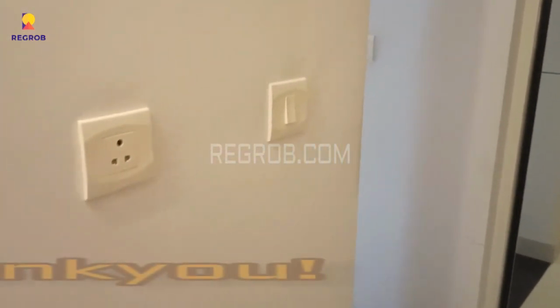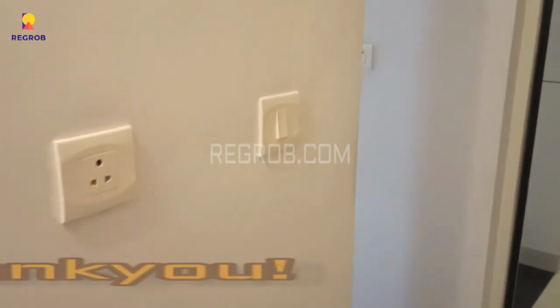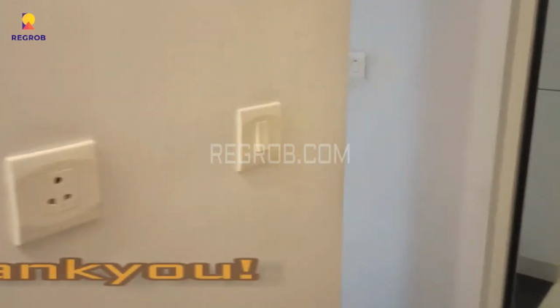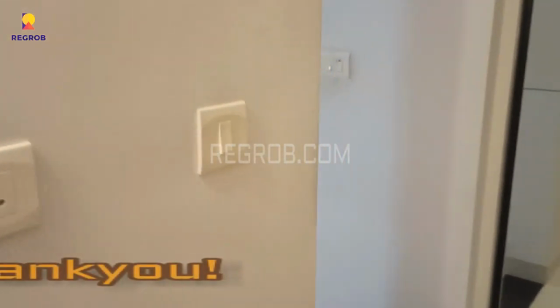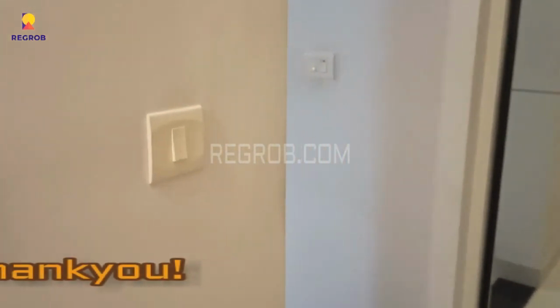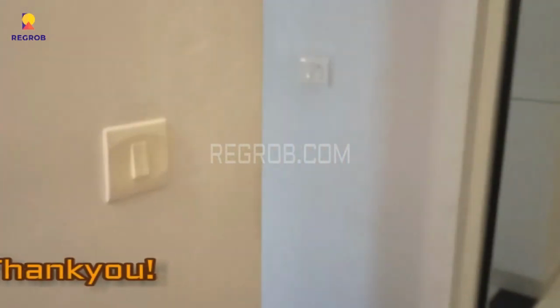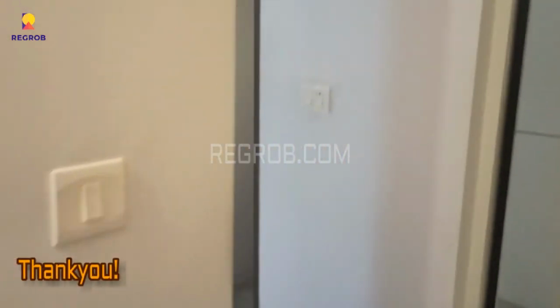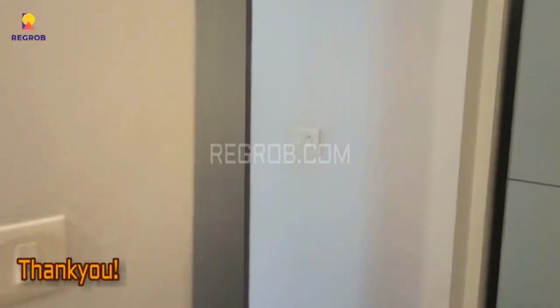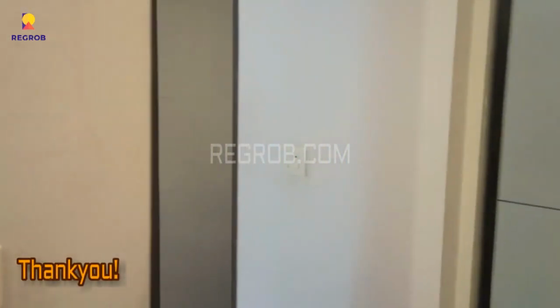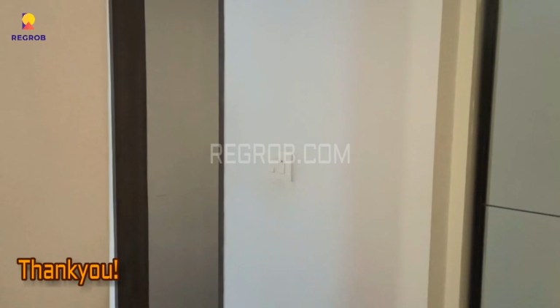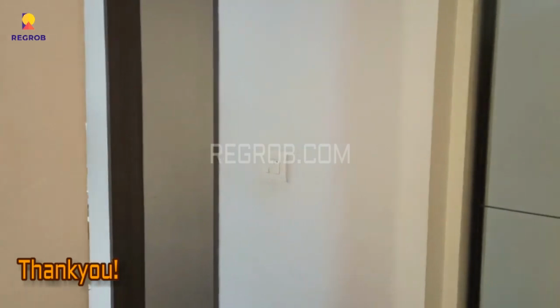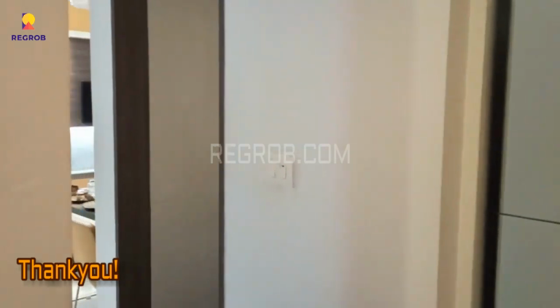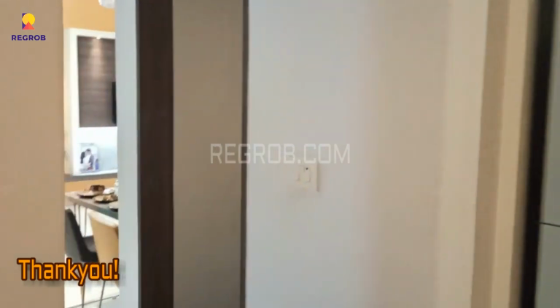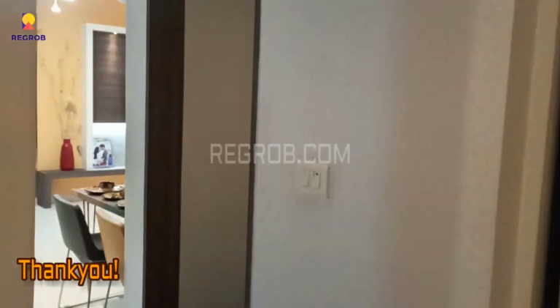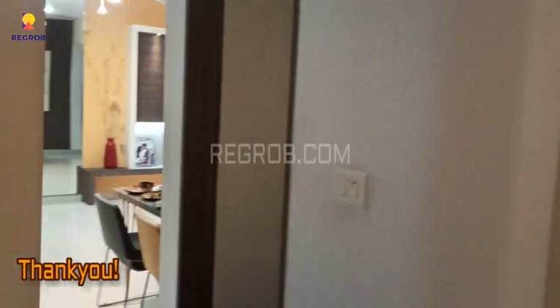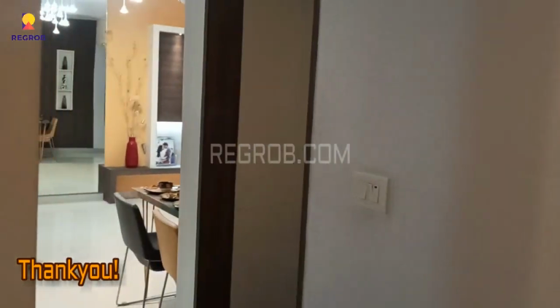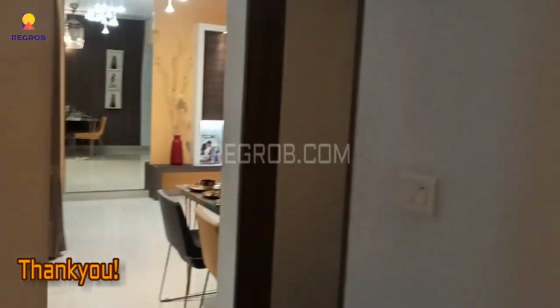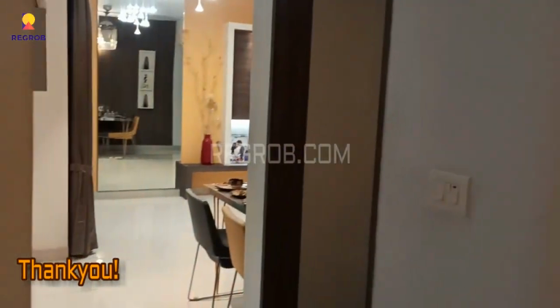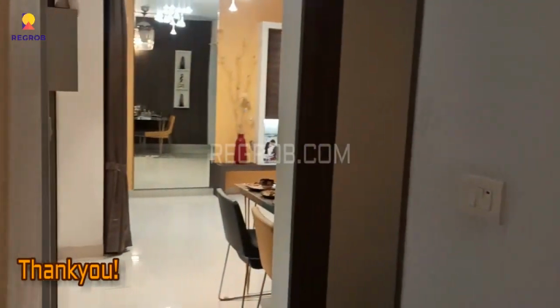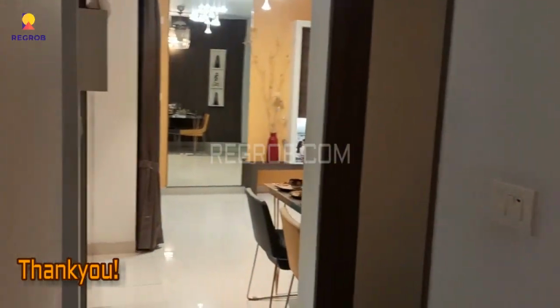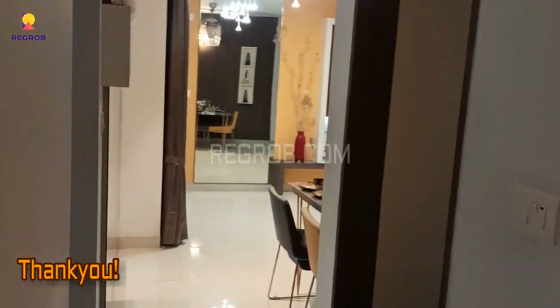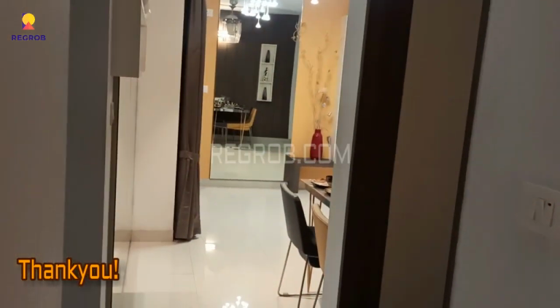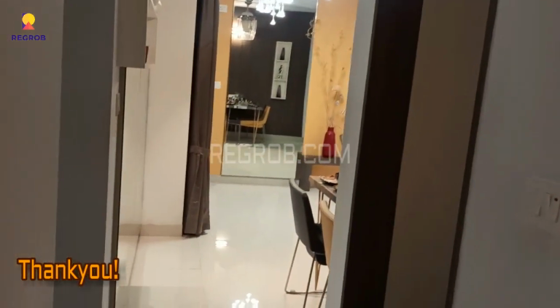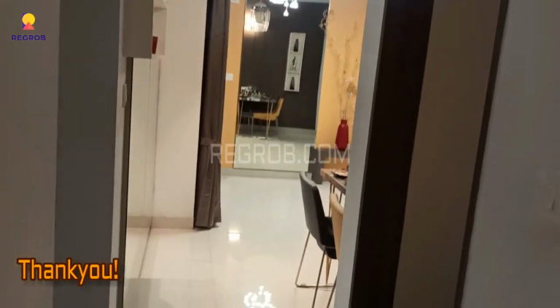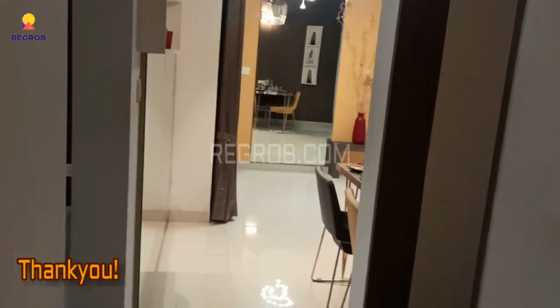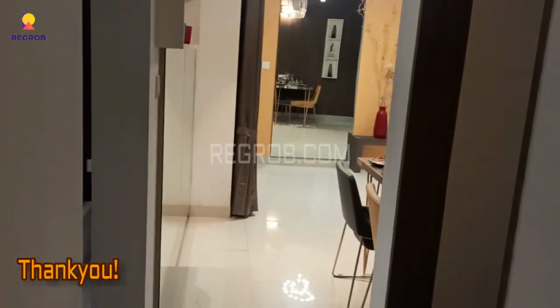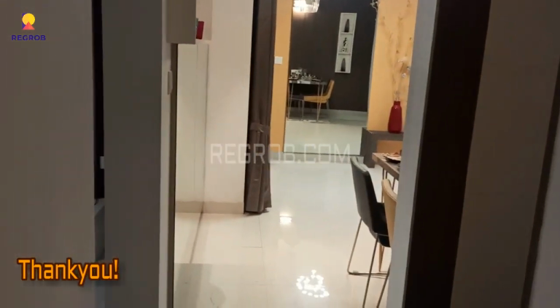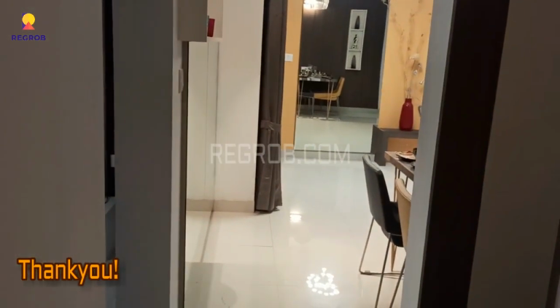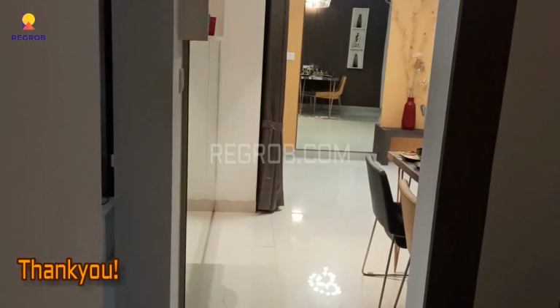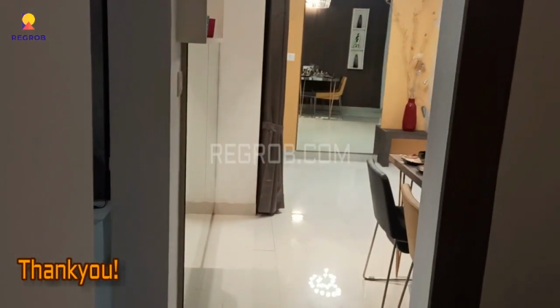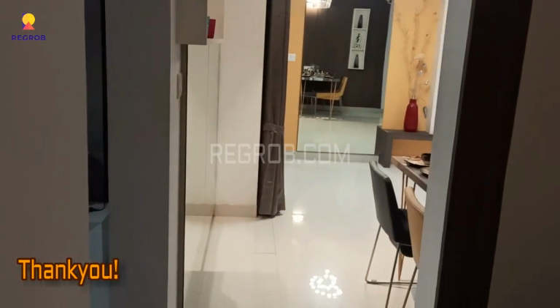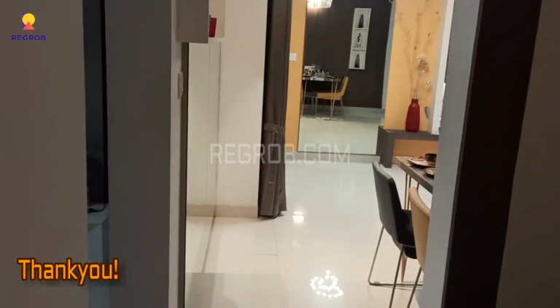Here we have showed you a 2BHK flat. I hope you all like this video. Thank you for watching.